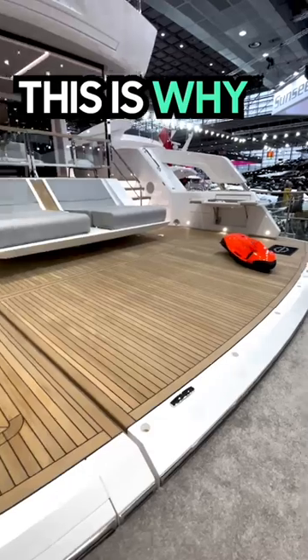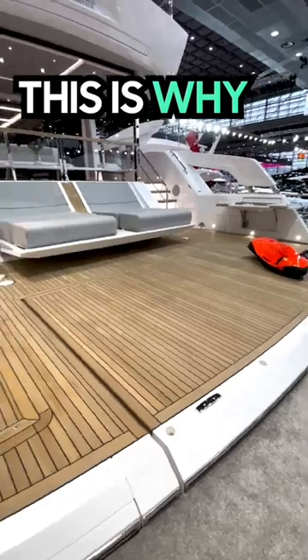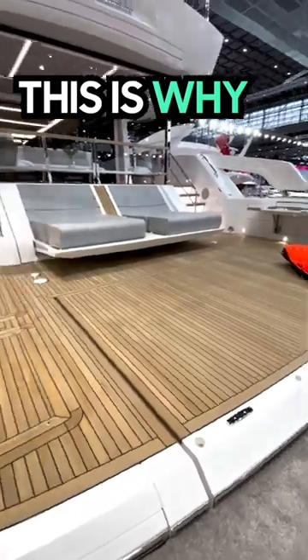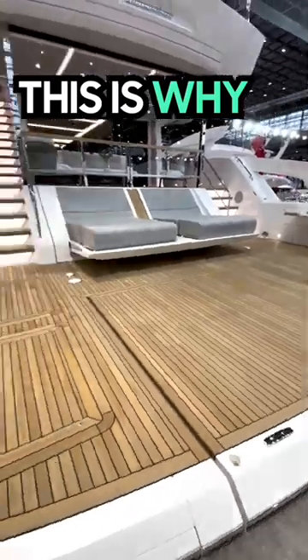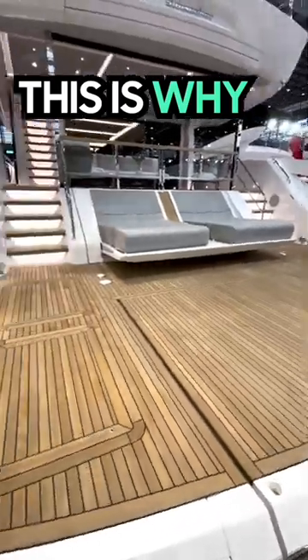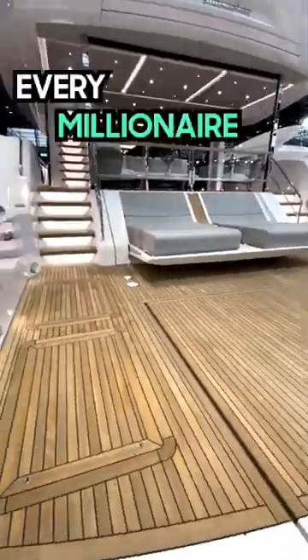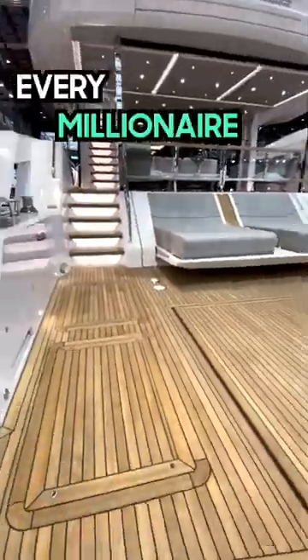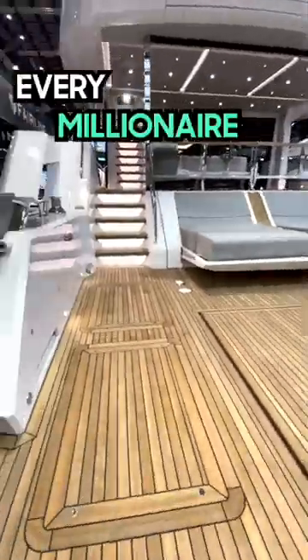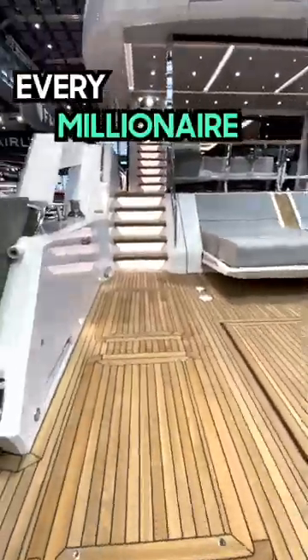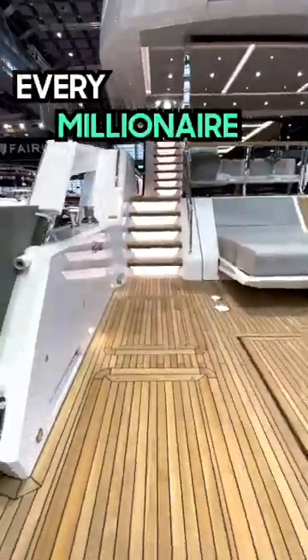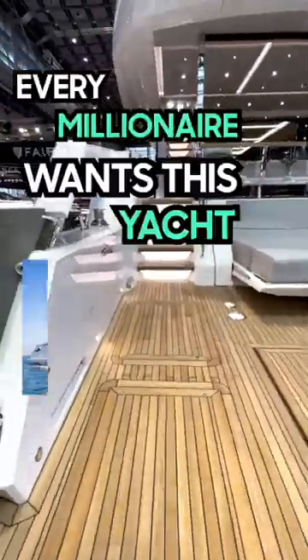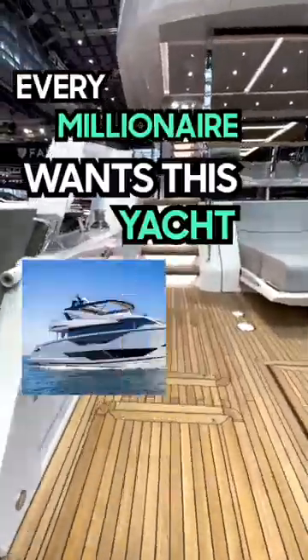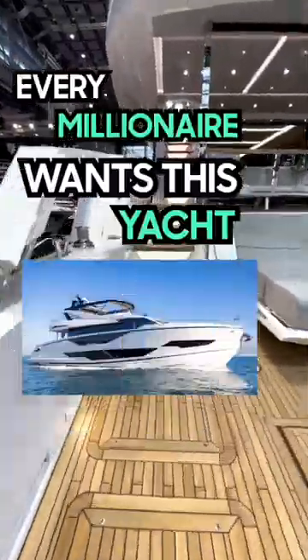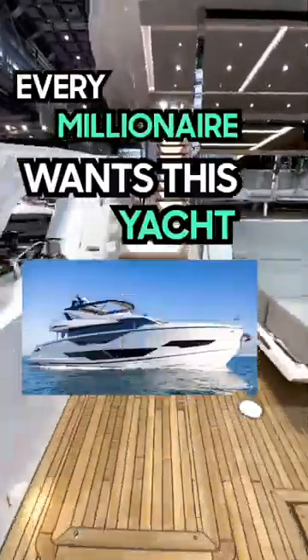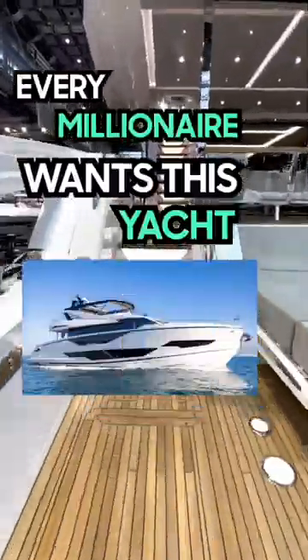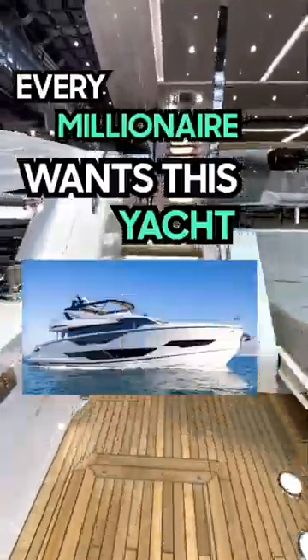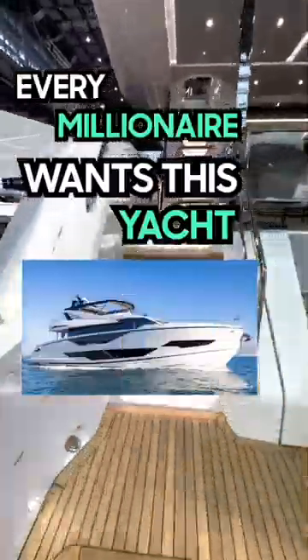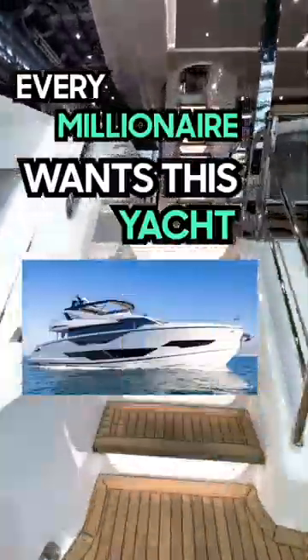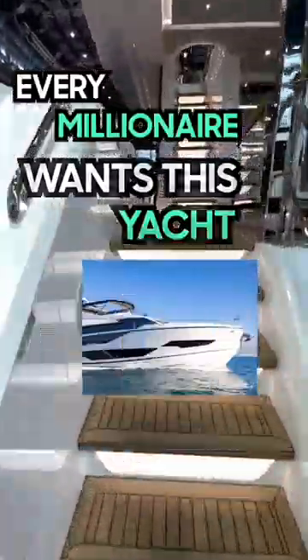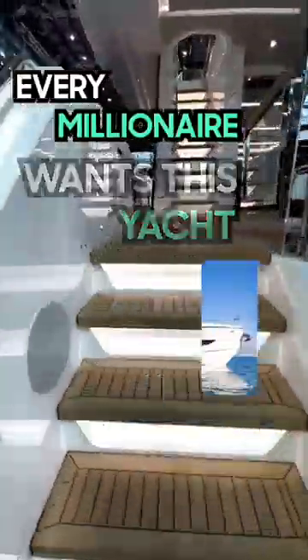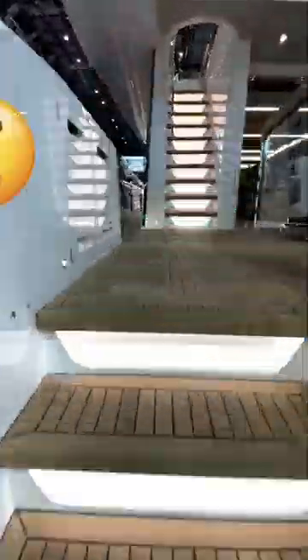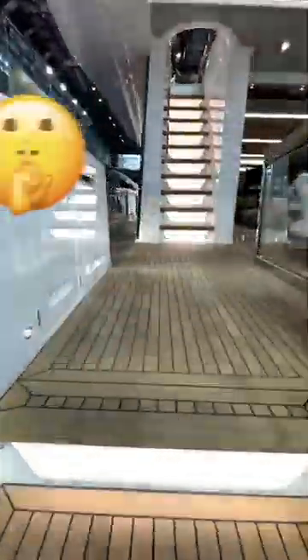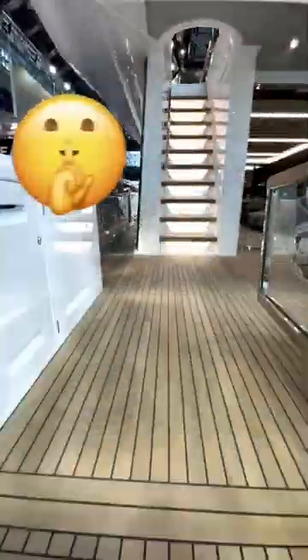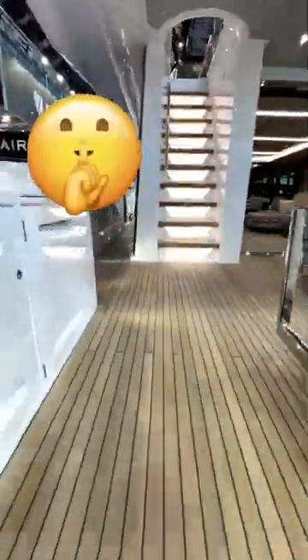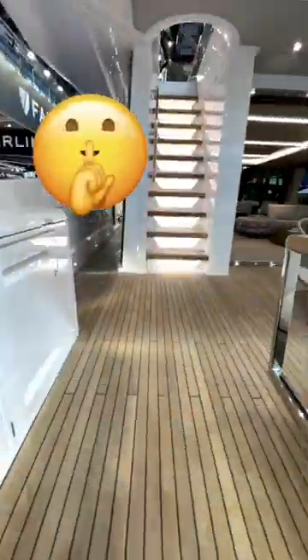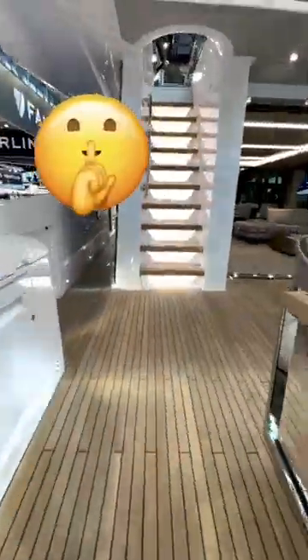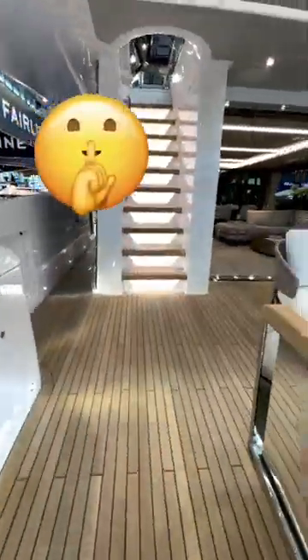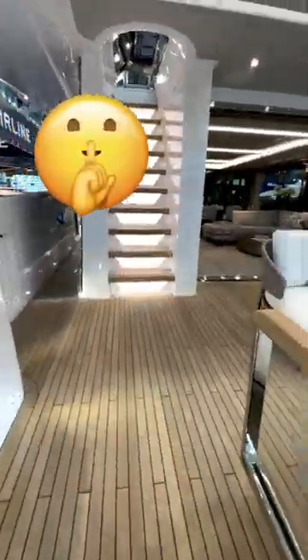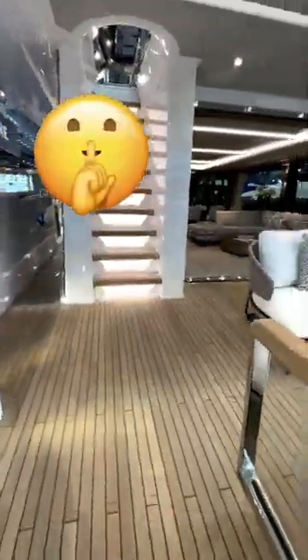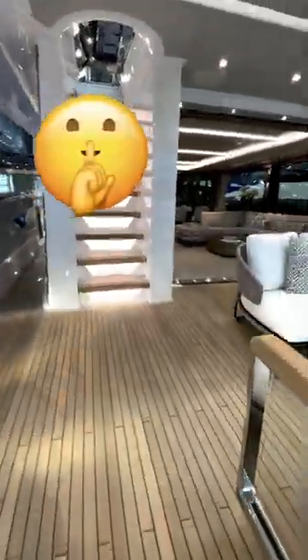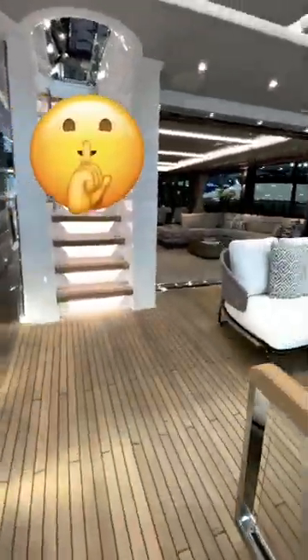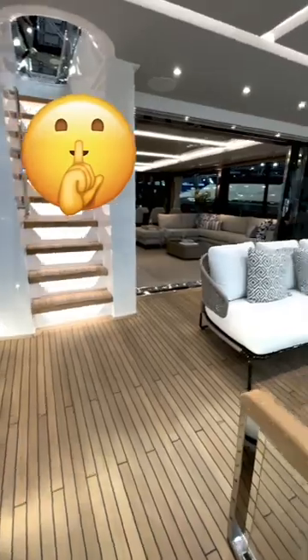This is why every millionaire wants this yacht. I'll show you what's up them stairs later.